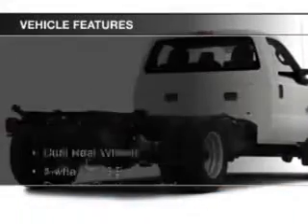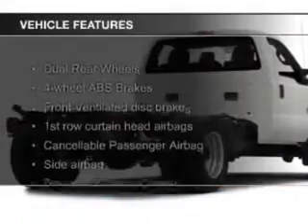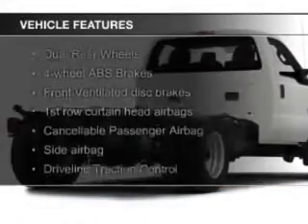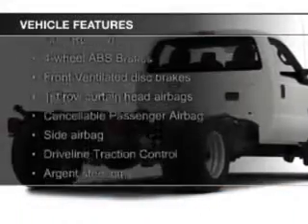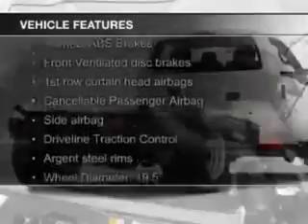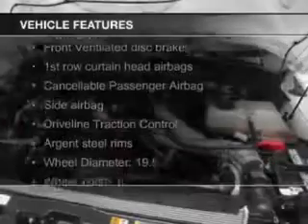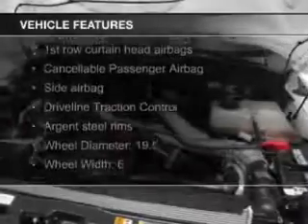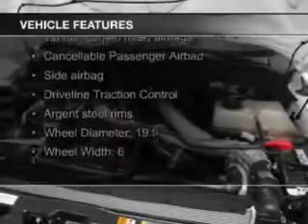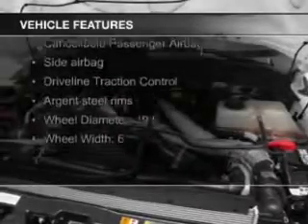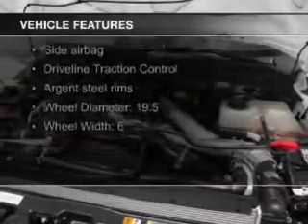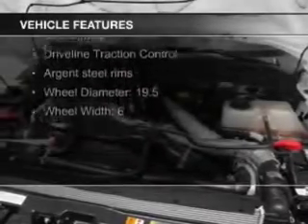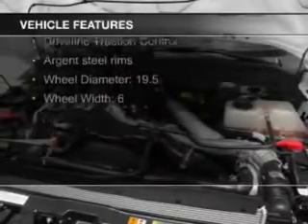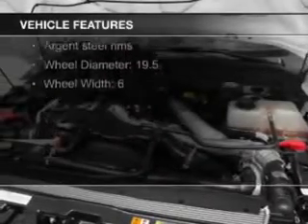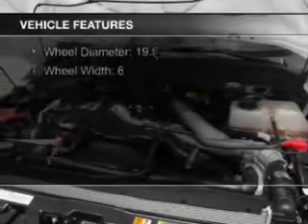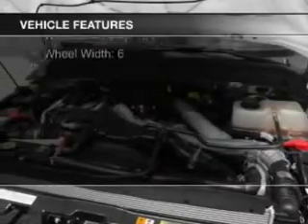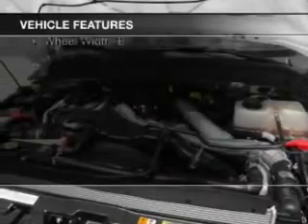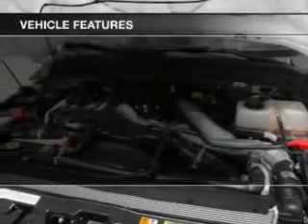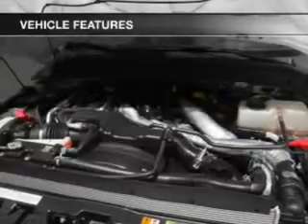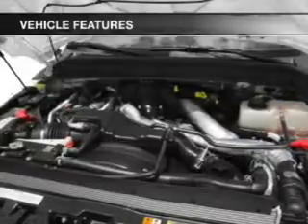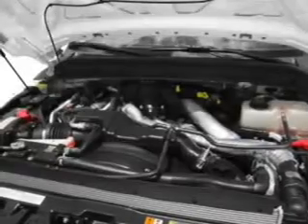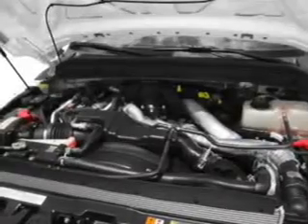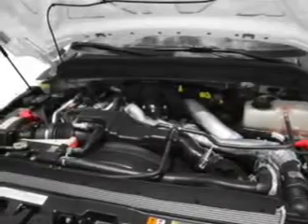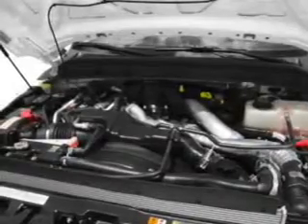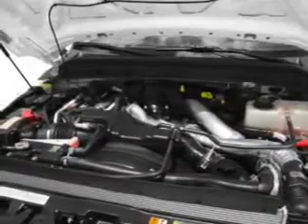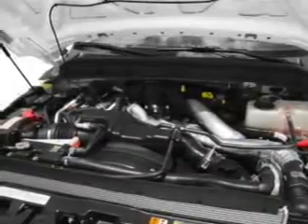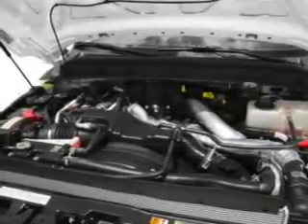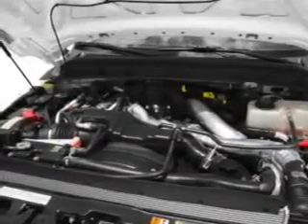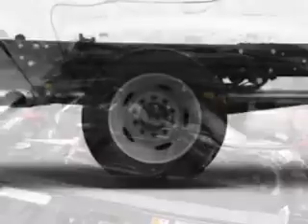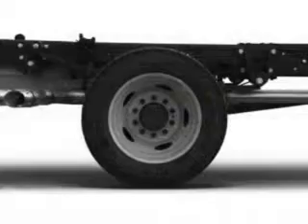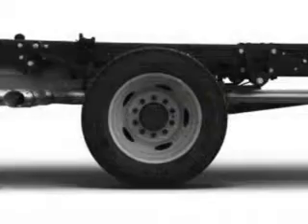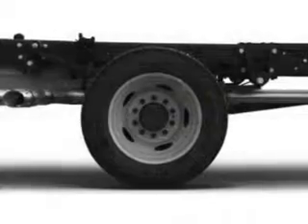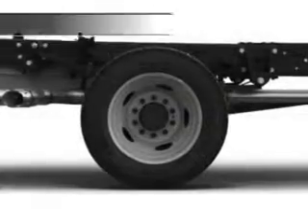The features include a tilt and telescopic steering wheel, split rear seats, air conditioning, and power steering.